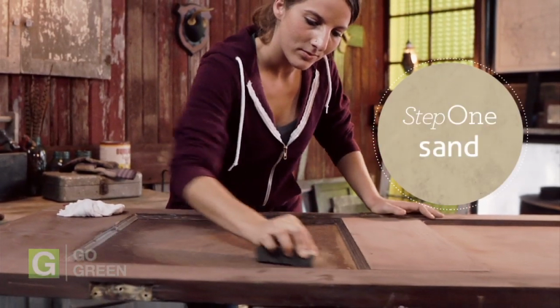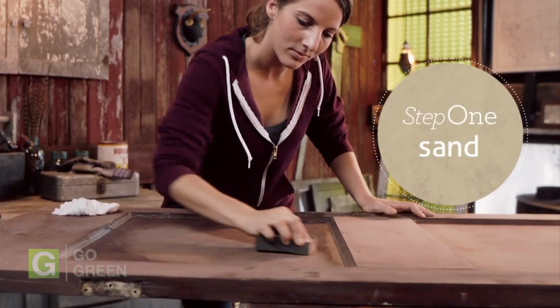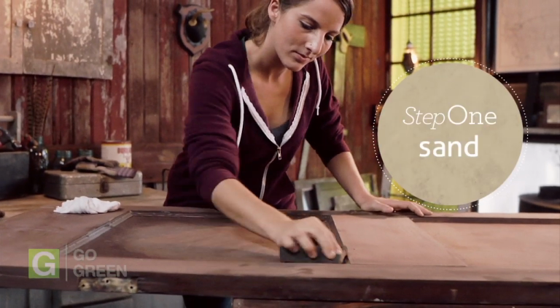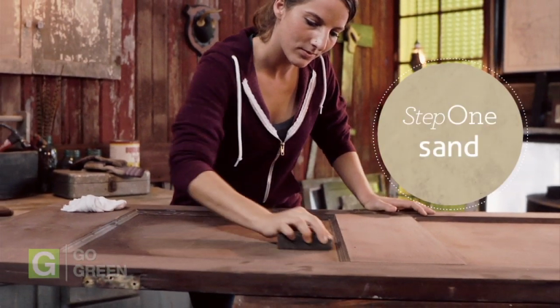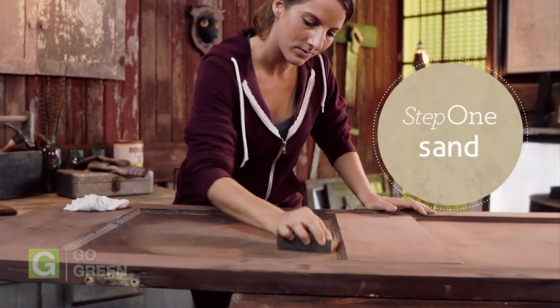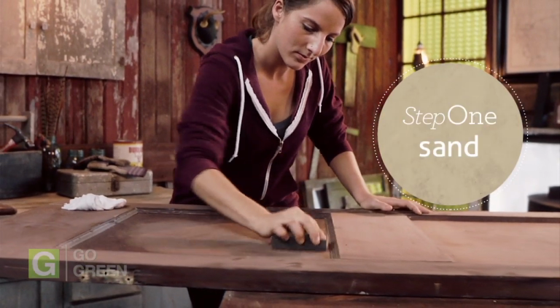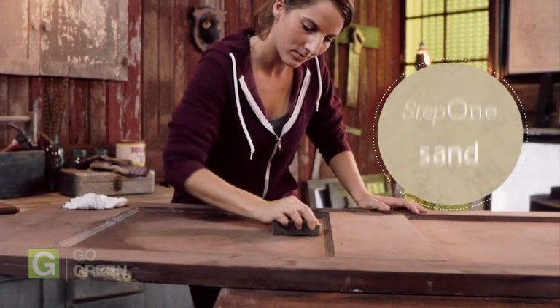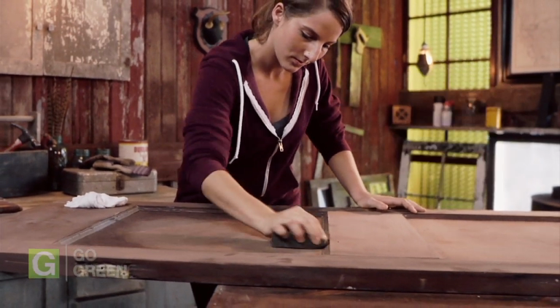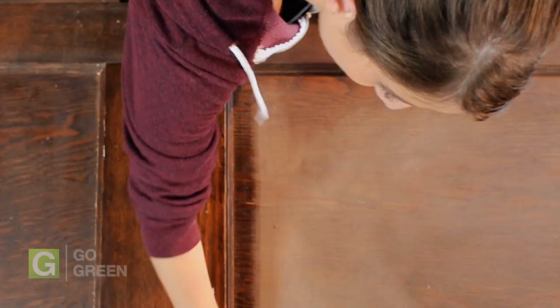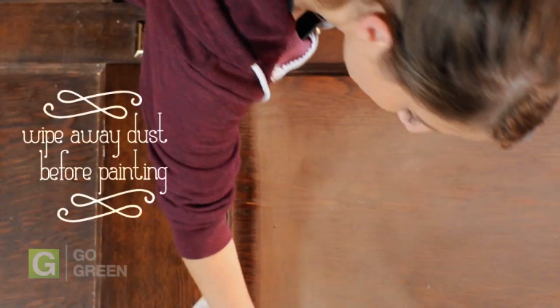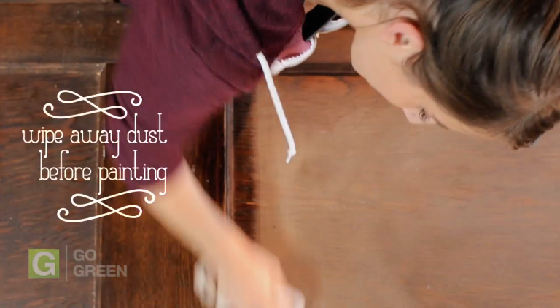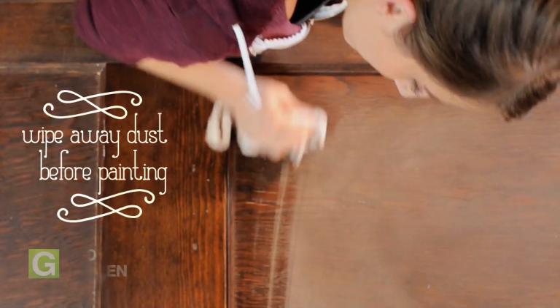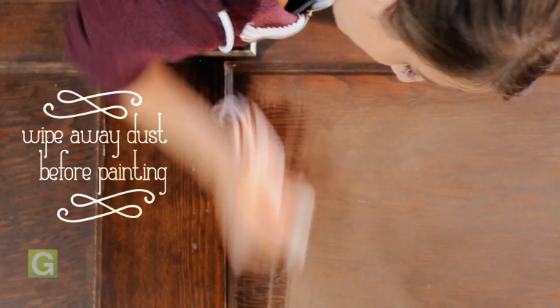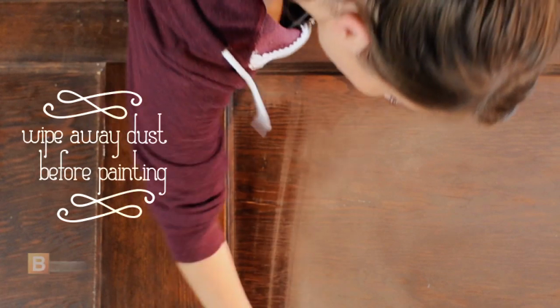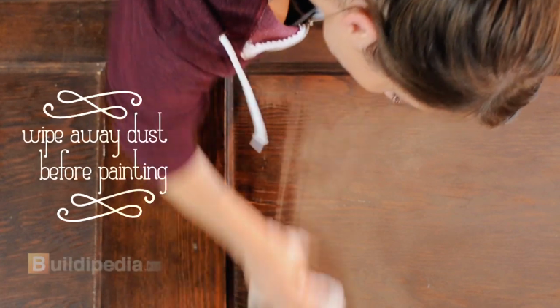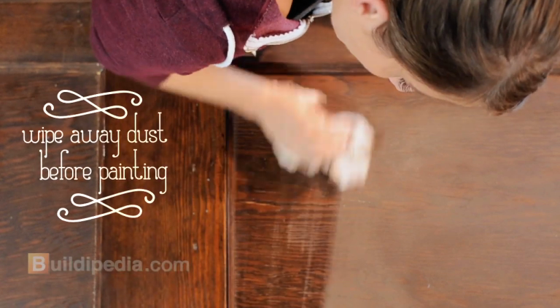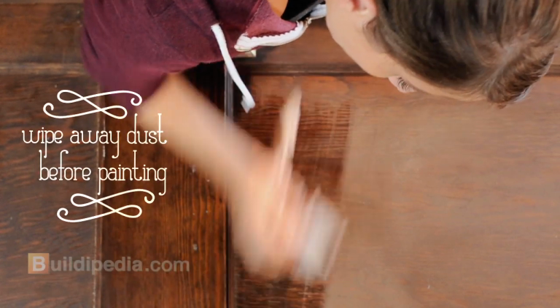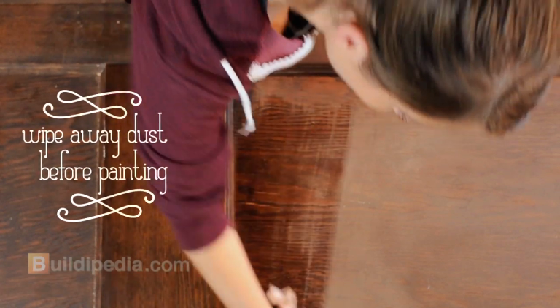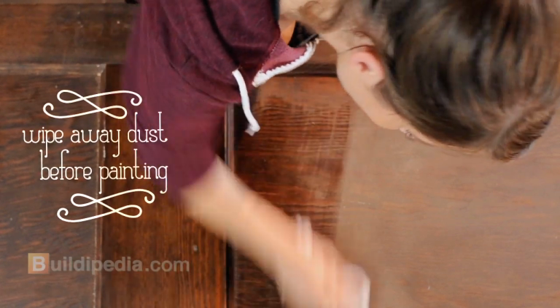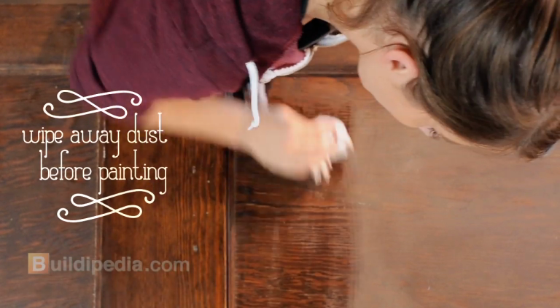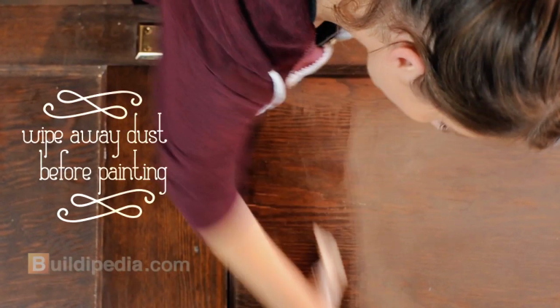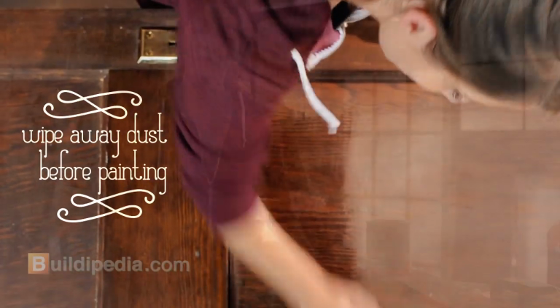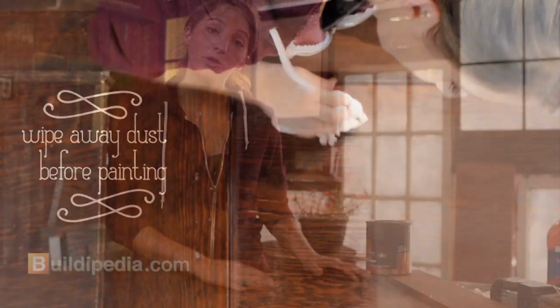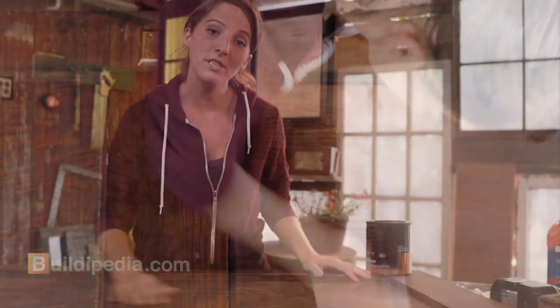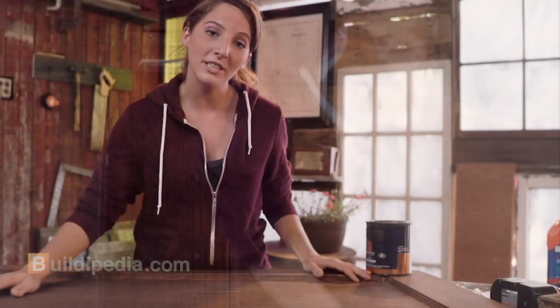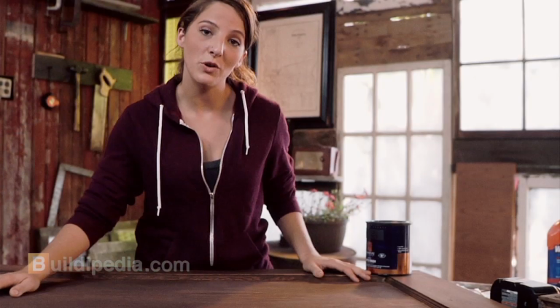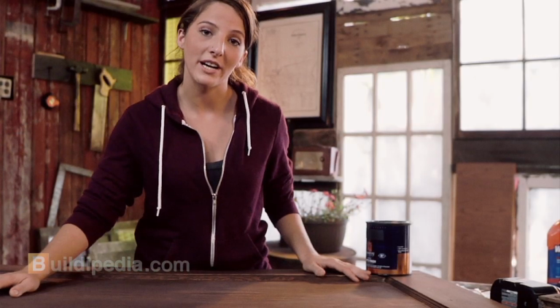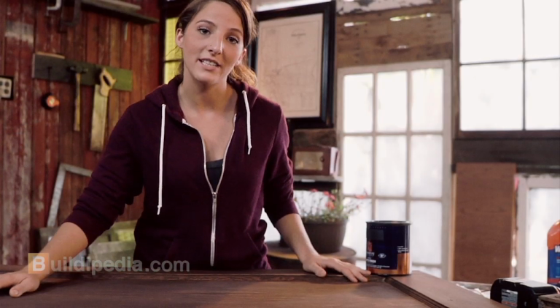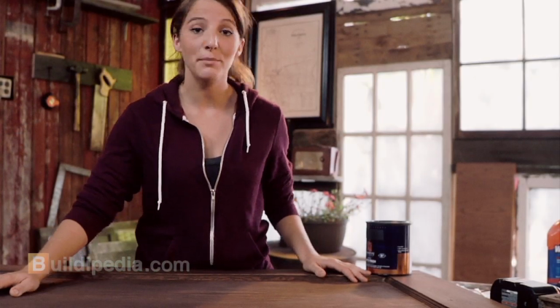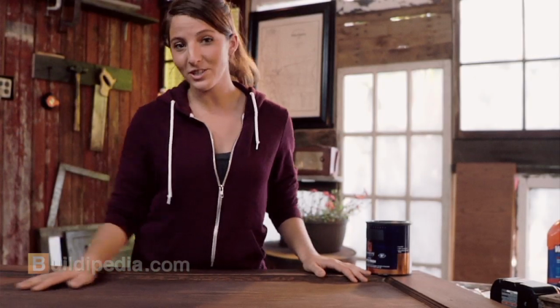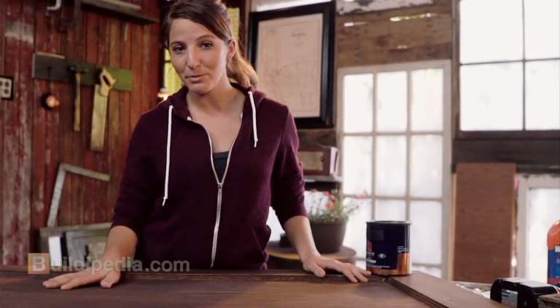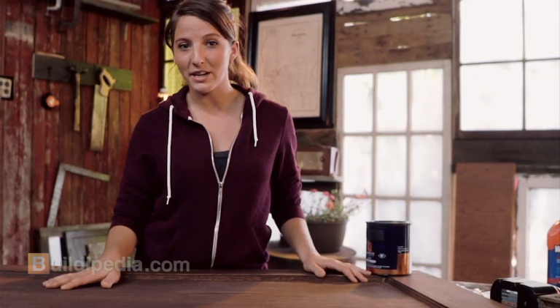After you're done sanding, remove the dust with a tack cloth or damp rag. Now that our door is clean and dry, it's time to get started painting.